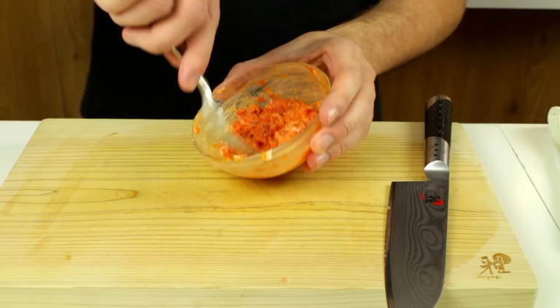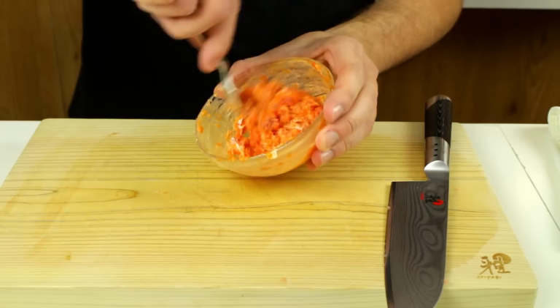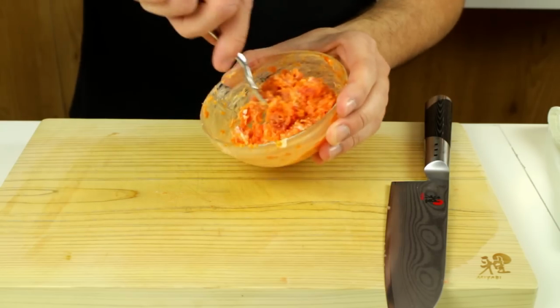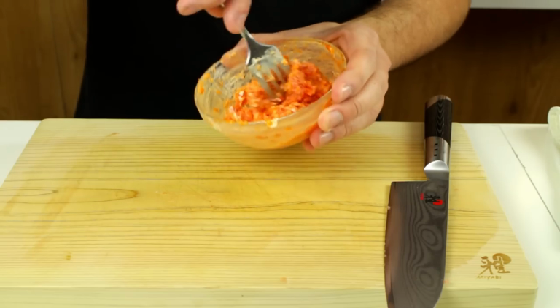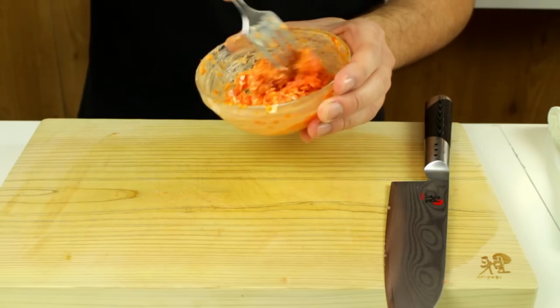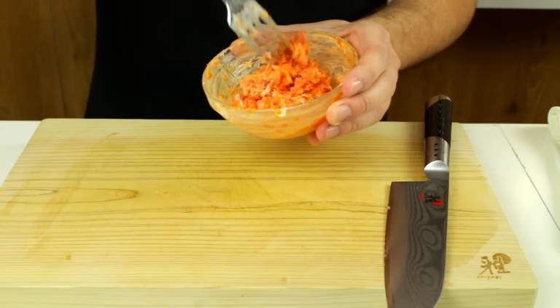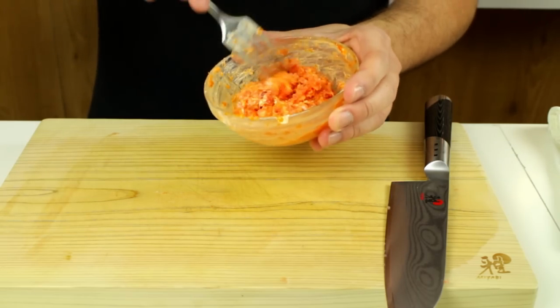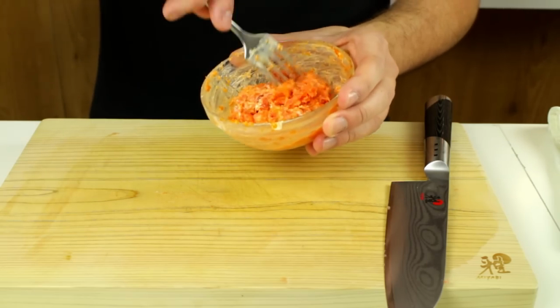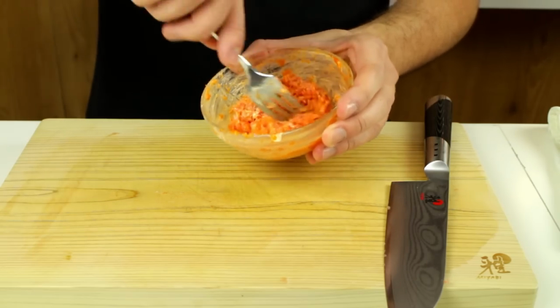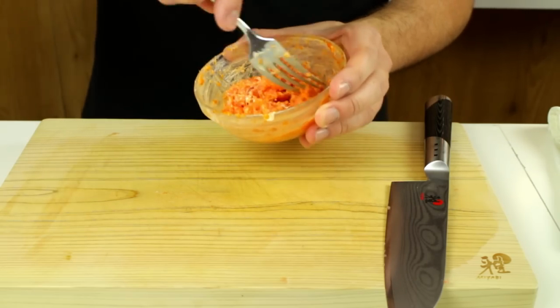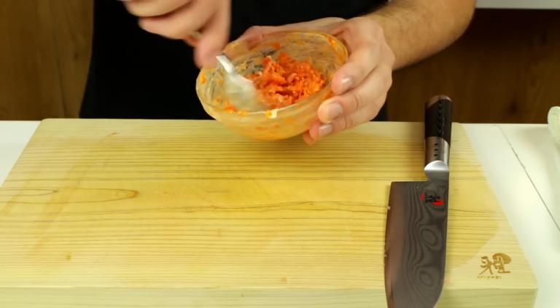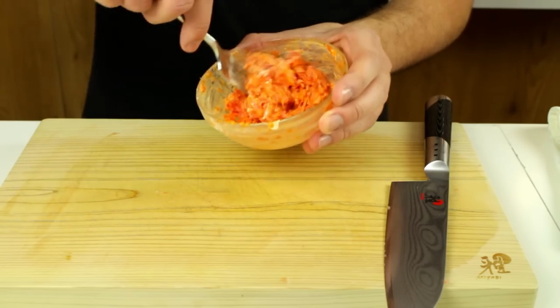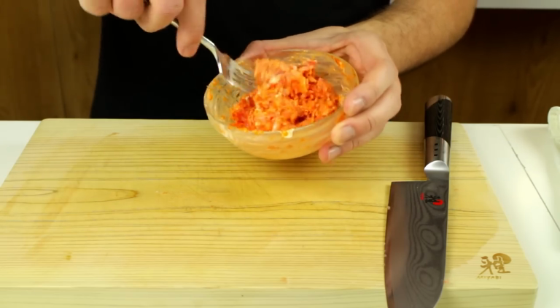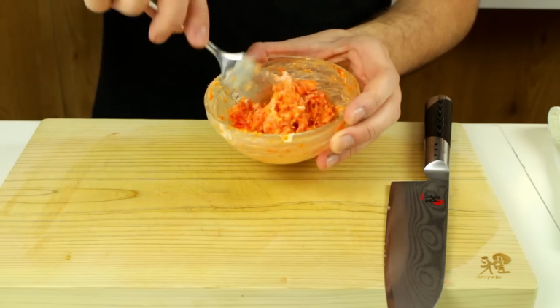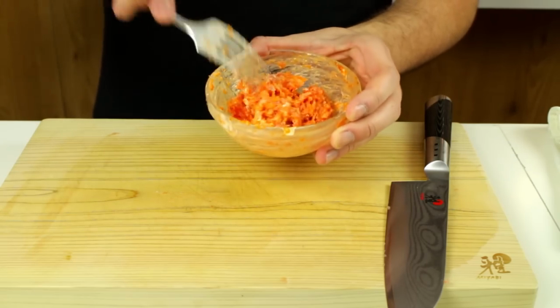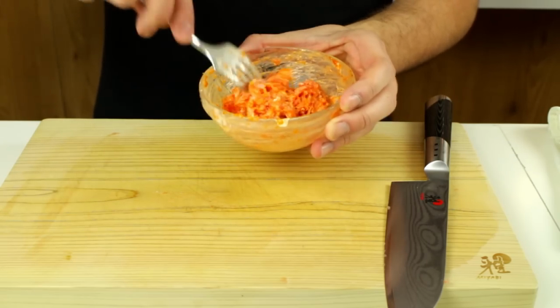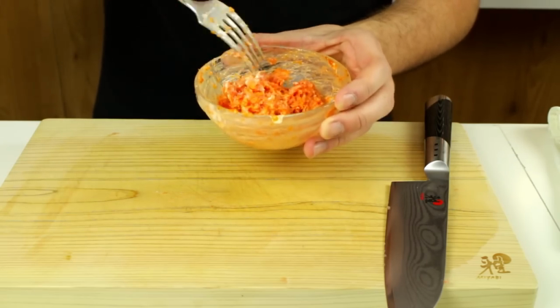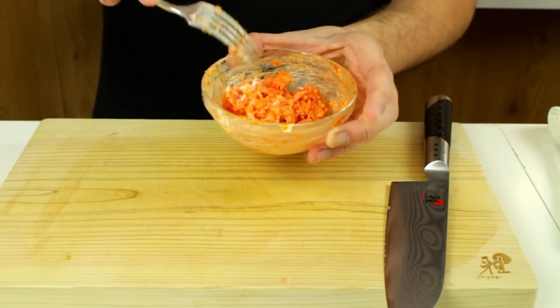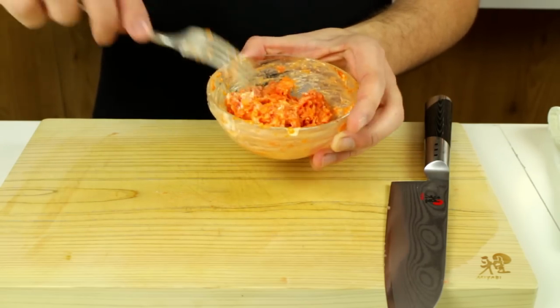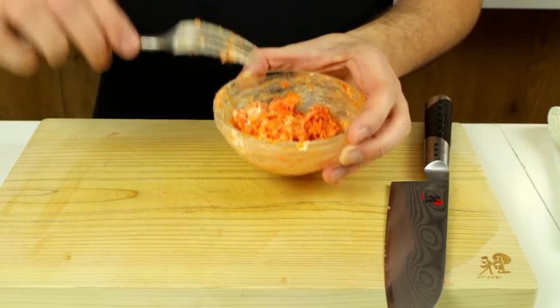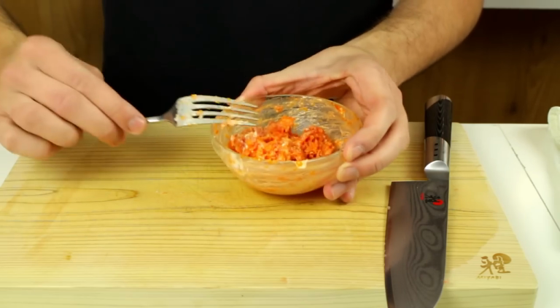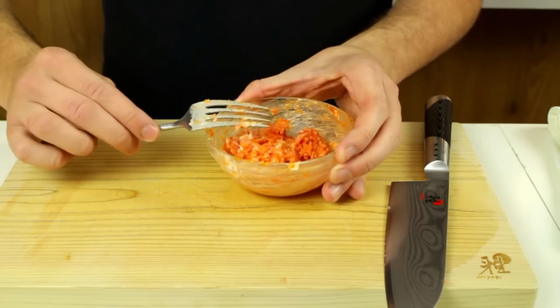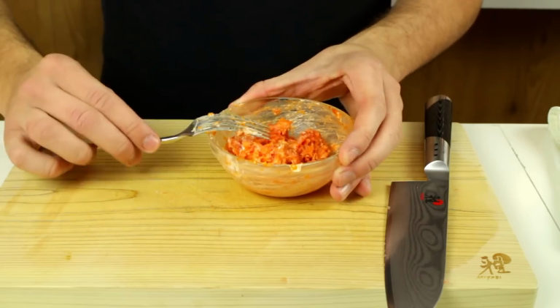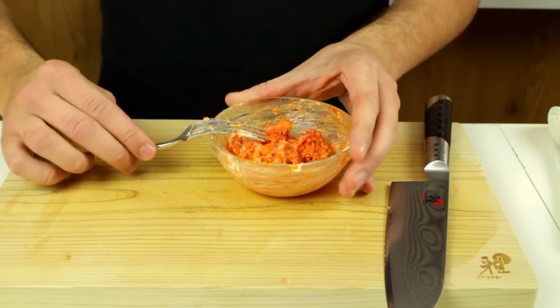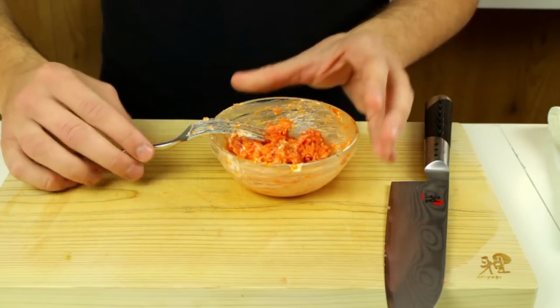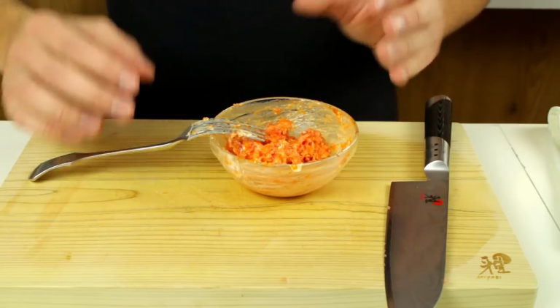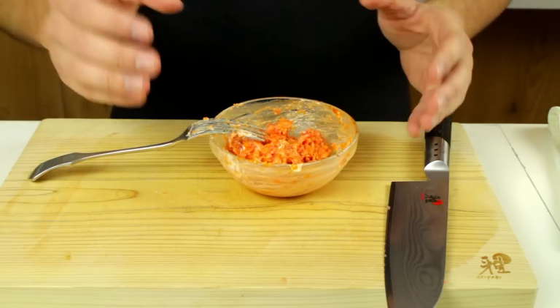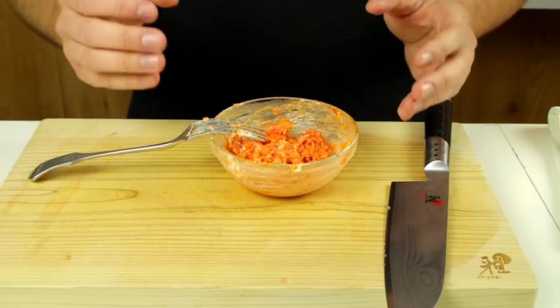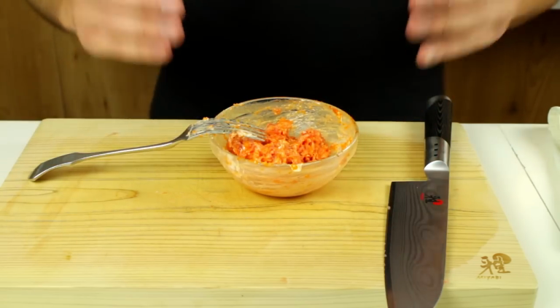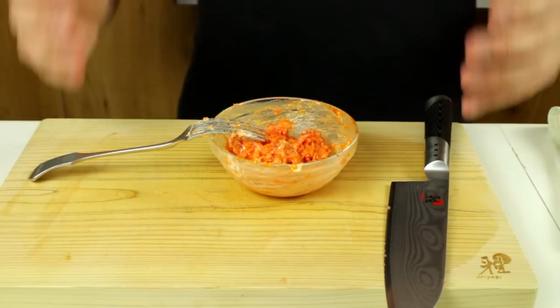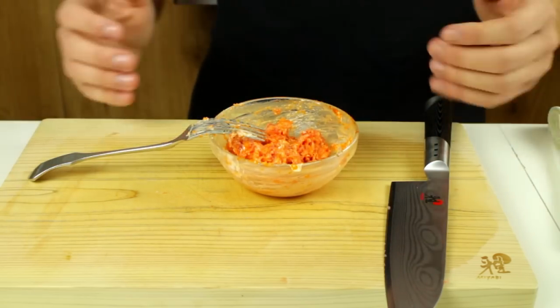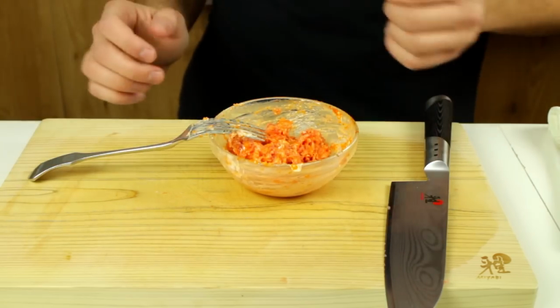Mix it gently and don't over-mix it. Once it's done, just leave it in the fridge until you need it.